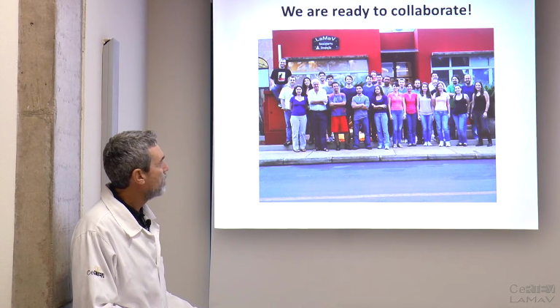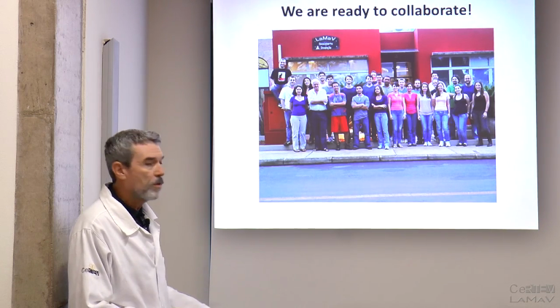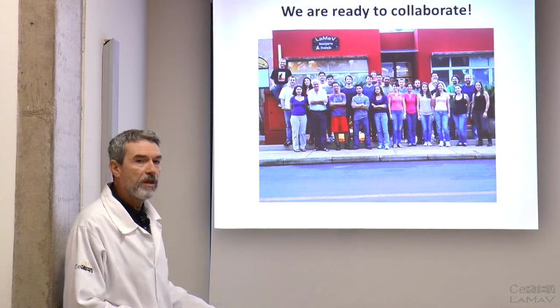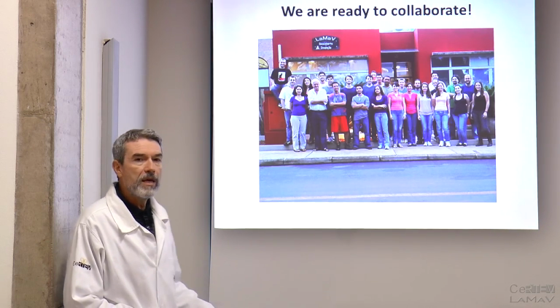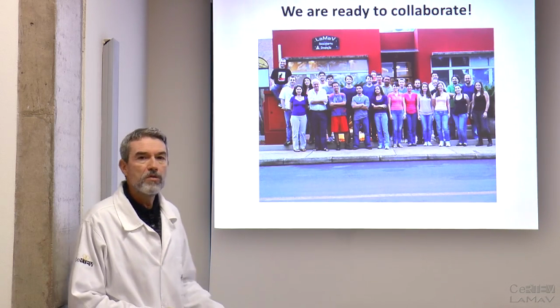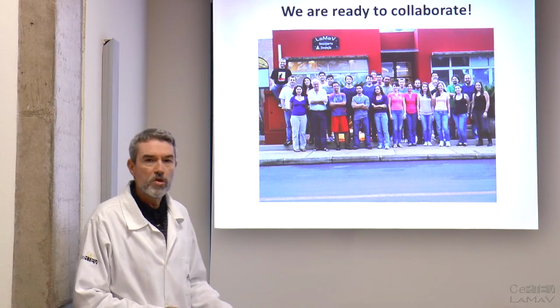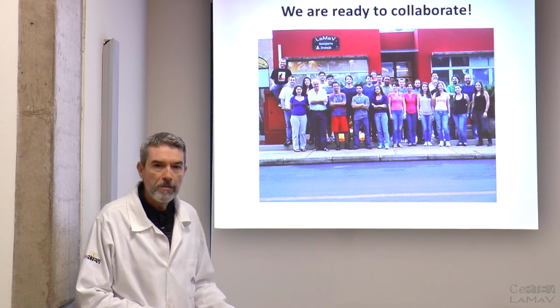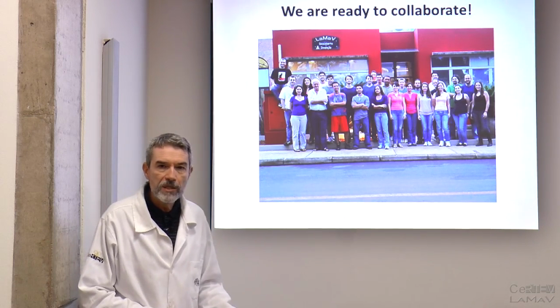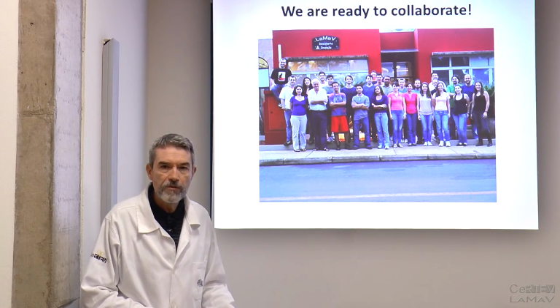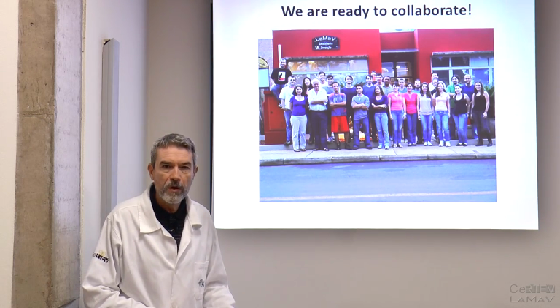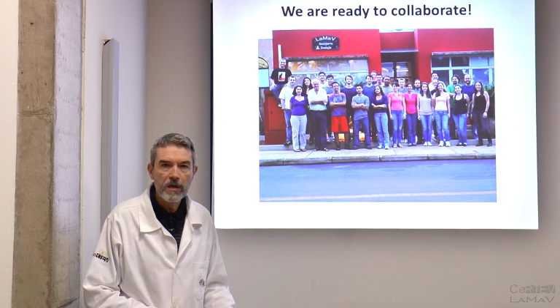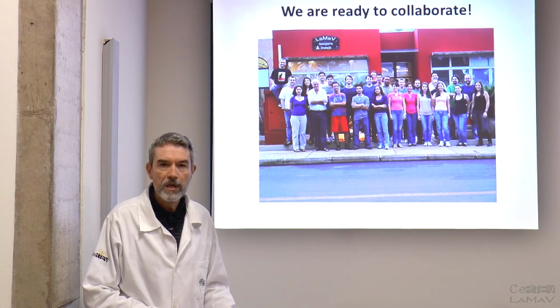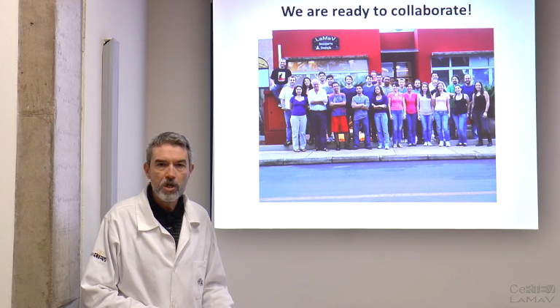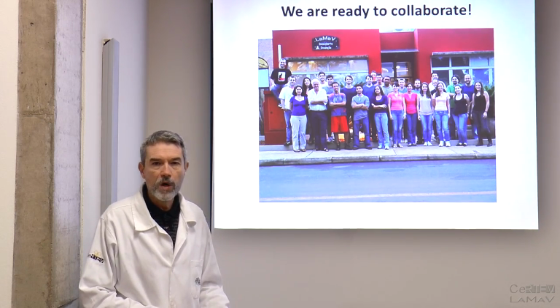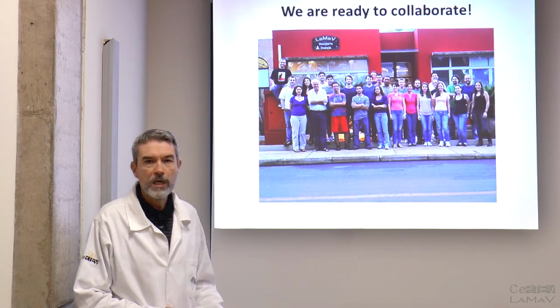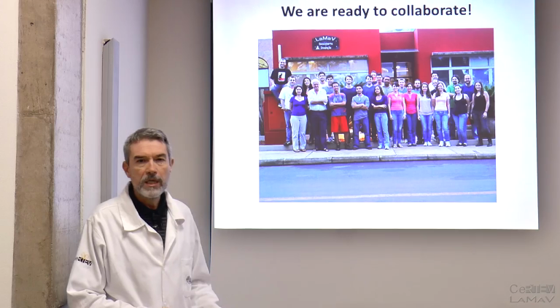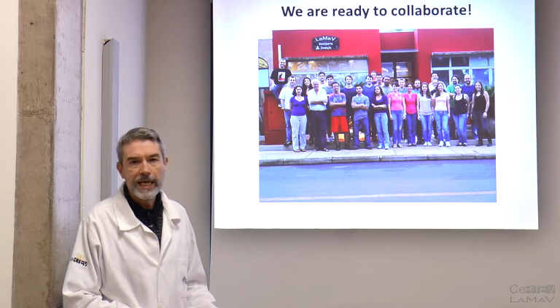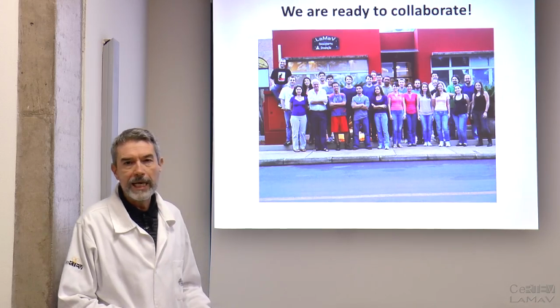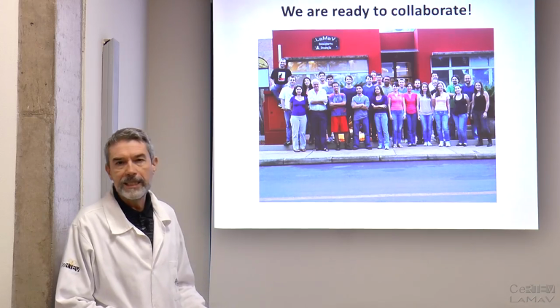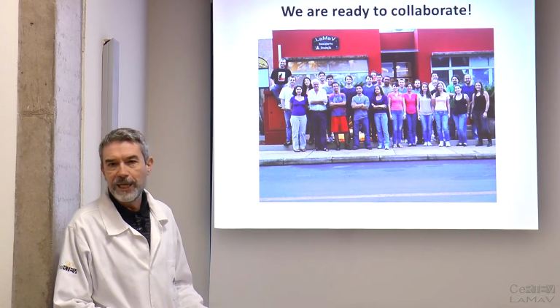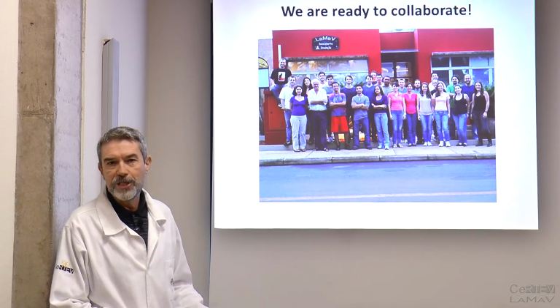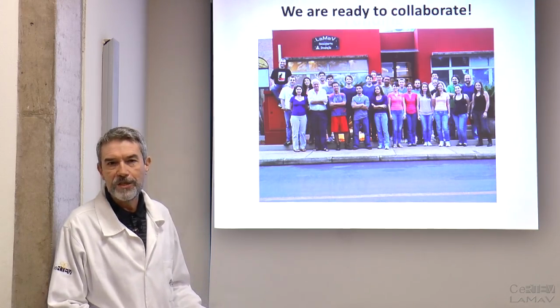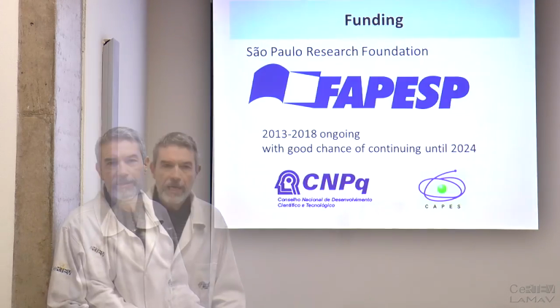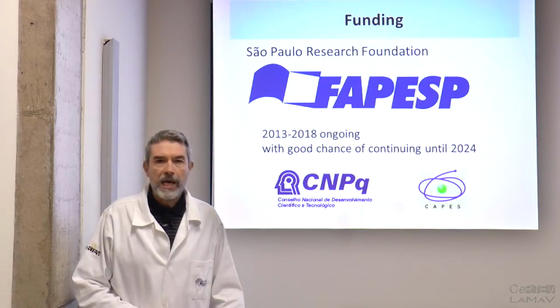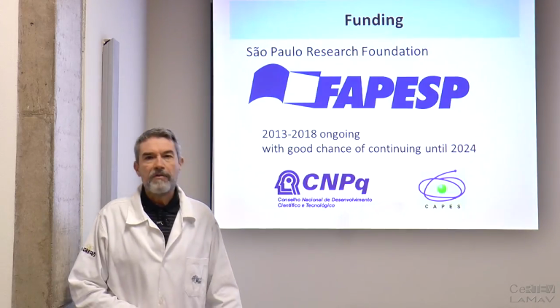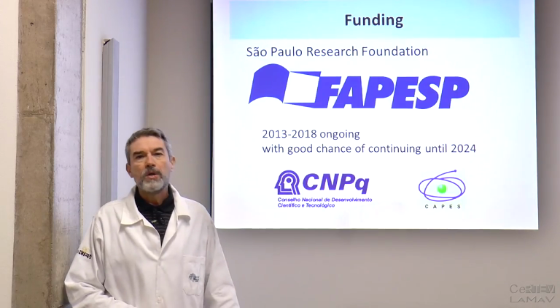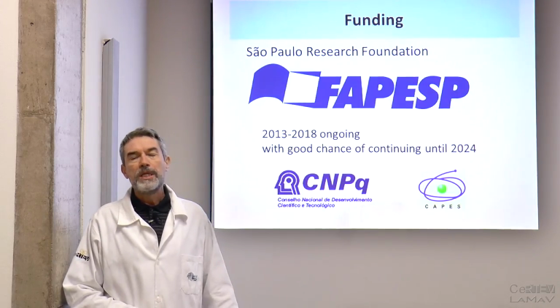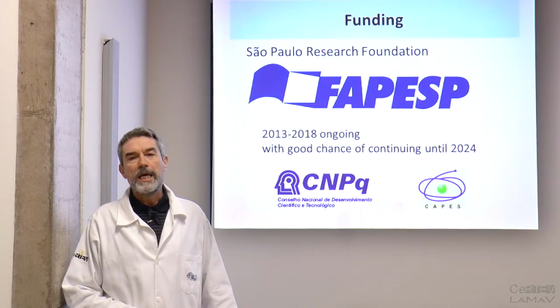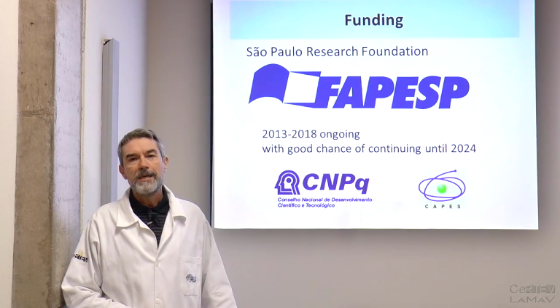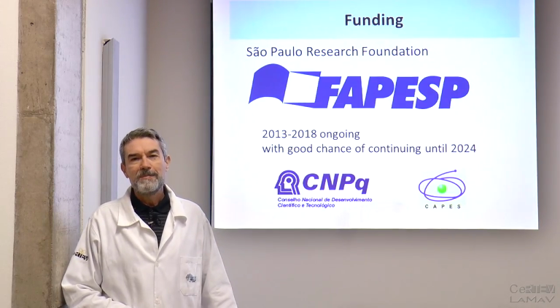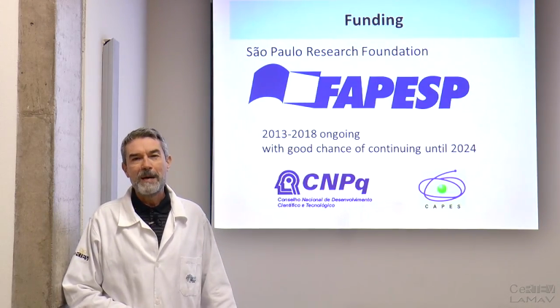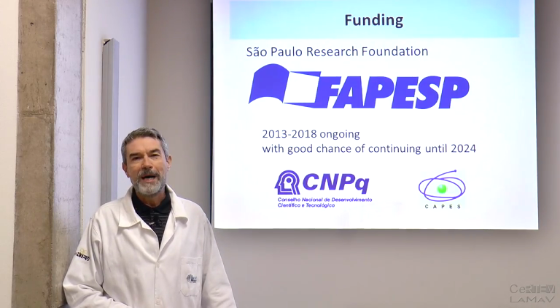Thank you so much for your kind attention. Have a good day. Bye-bye.